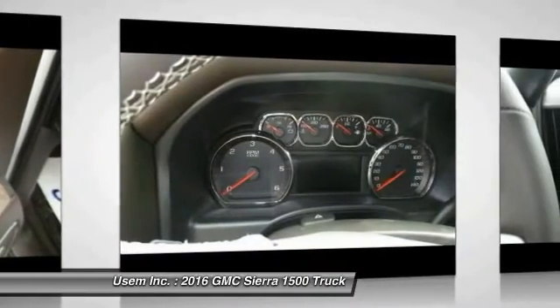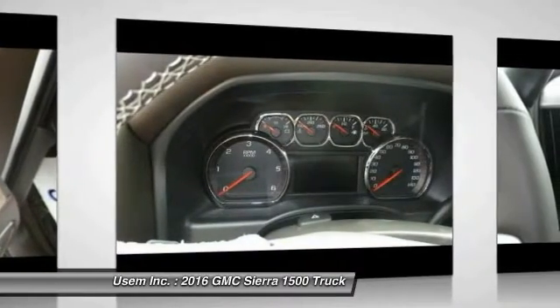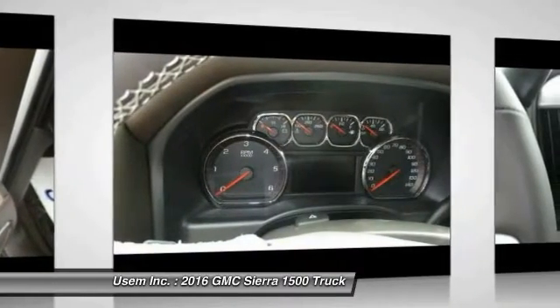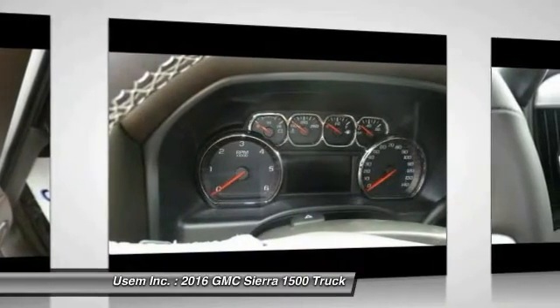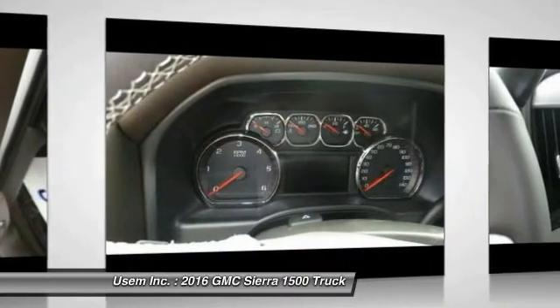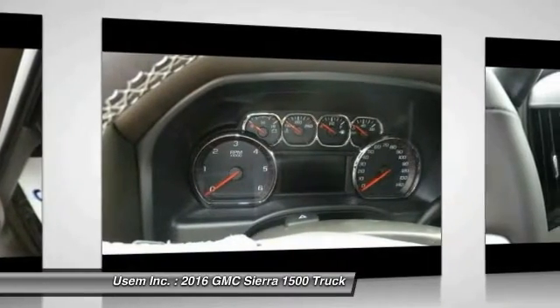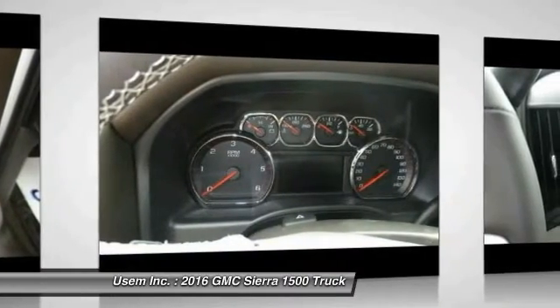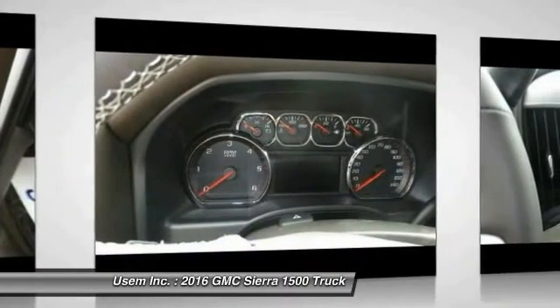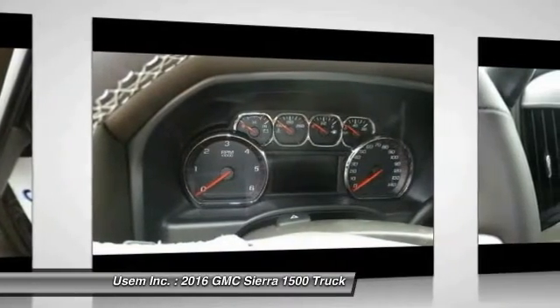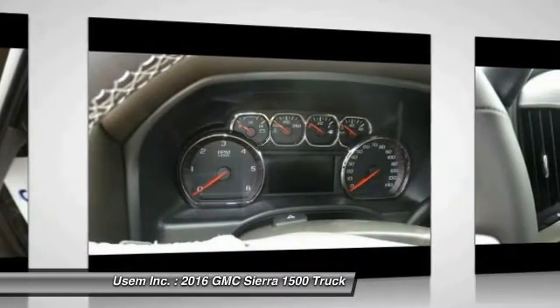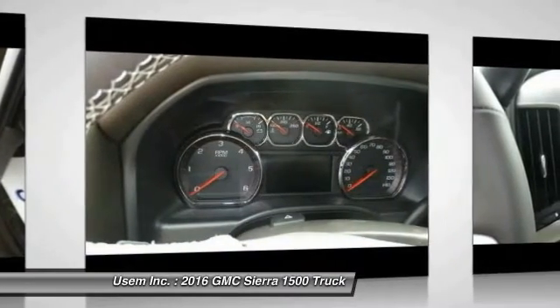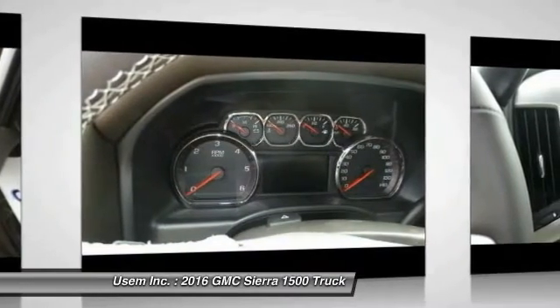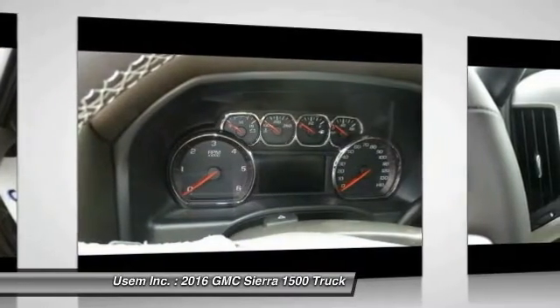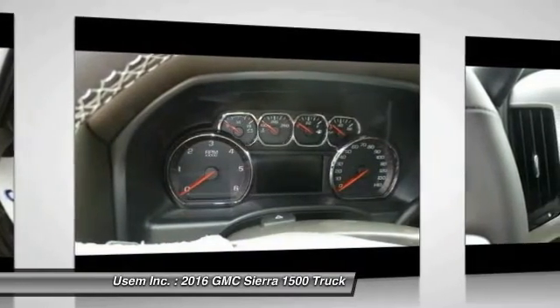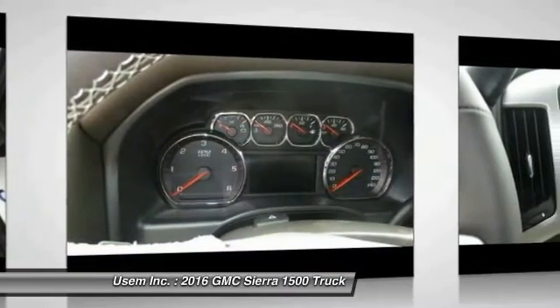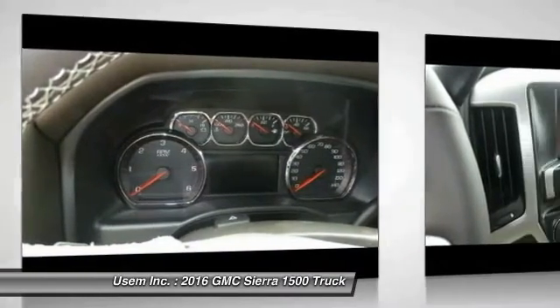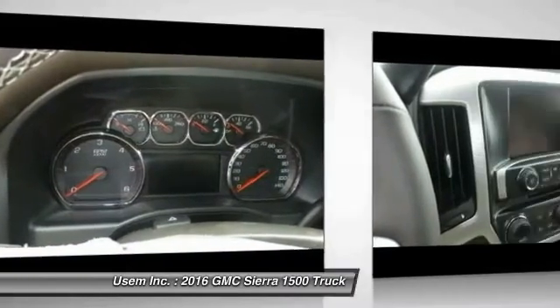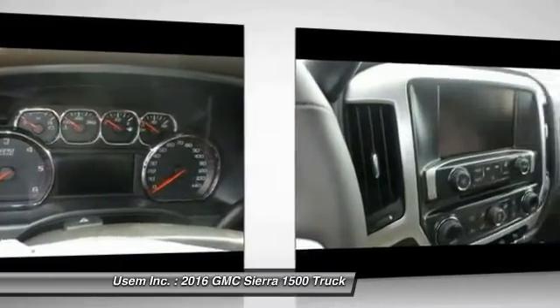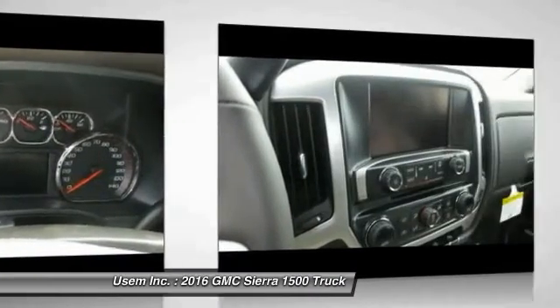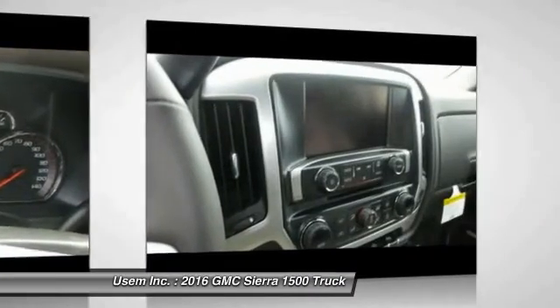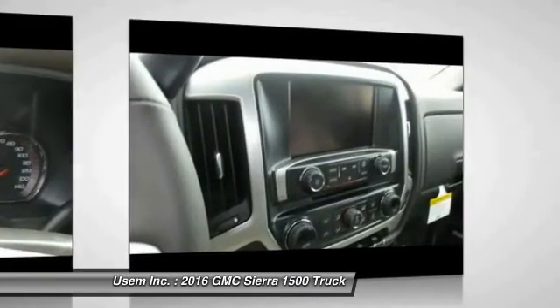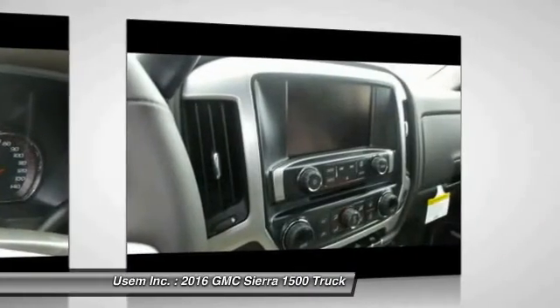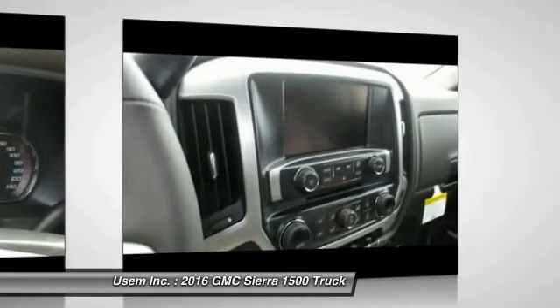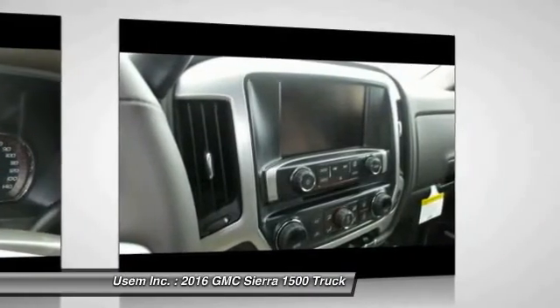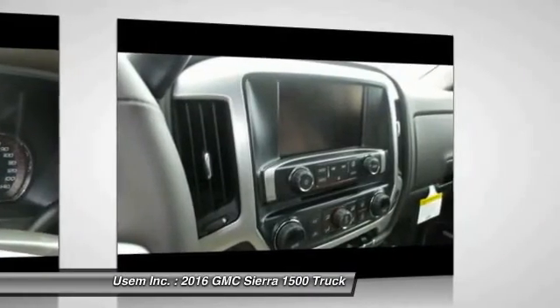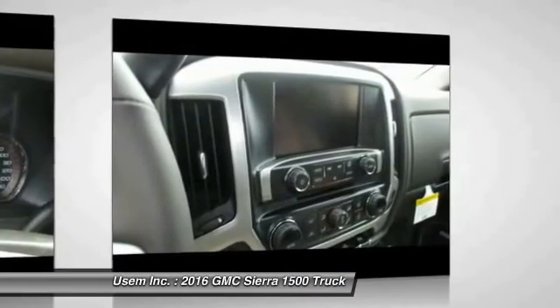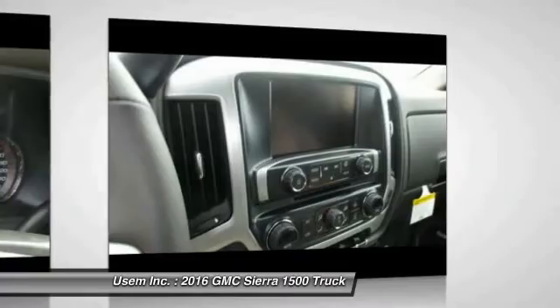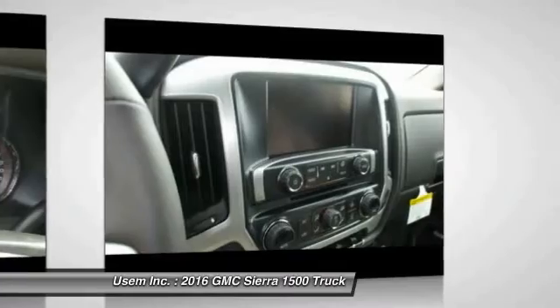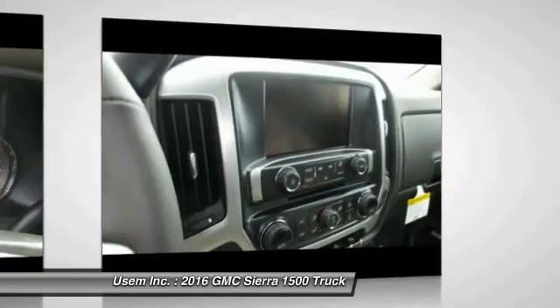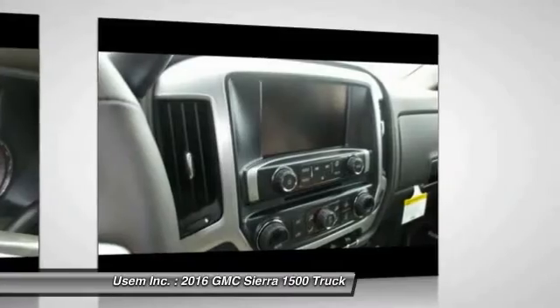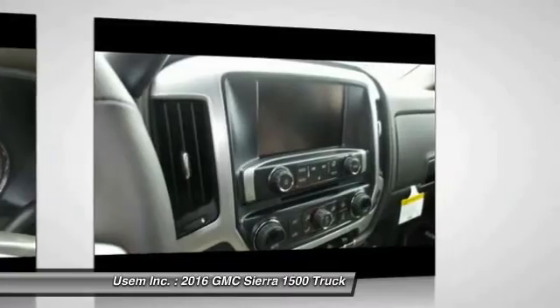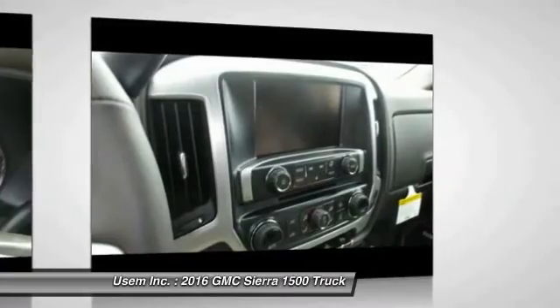HomeLink garage door opener, power steering, aluminum wheels, cruise control.